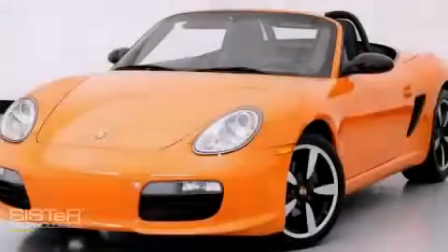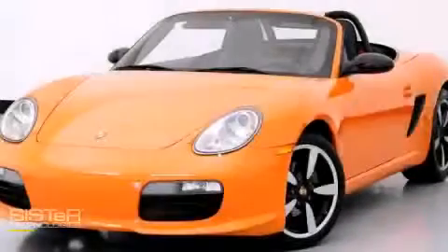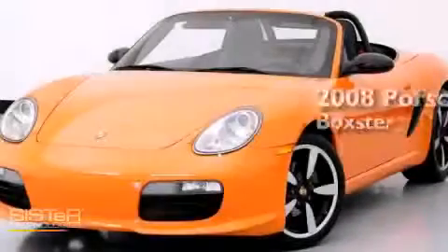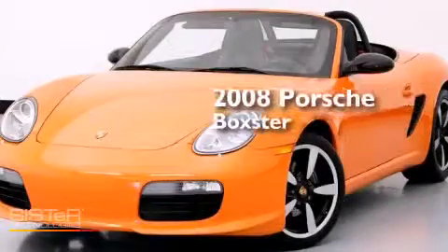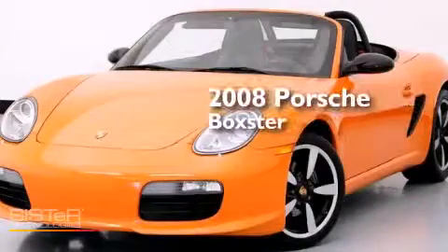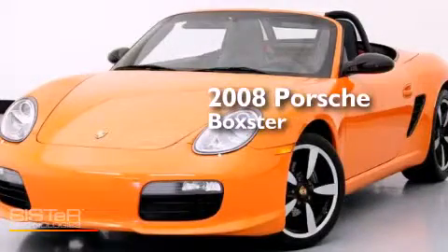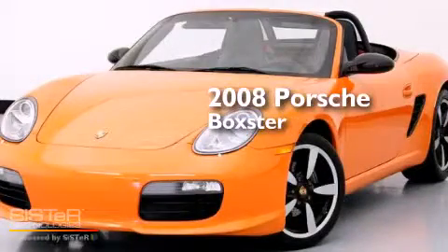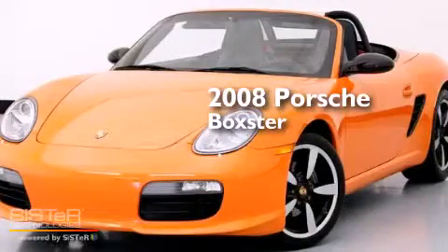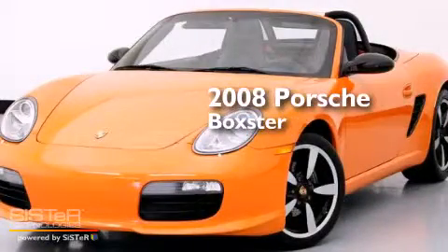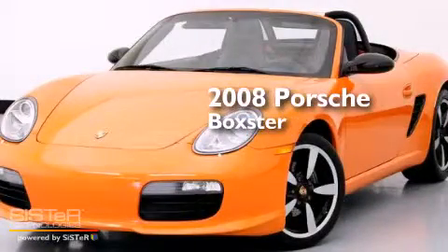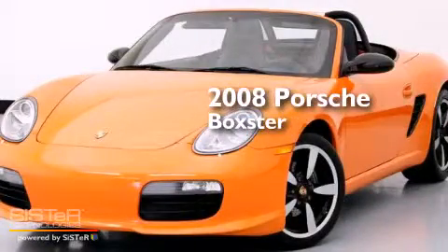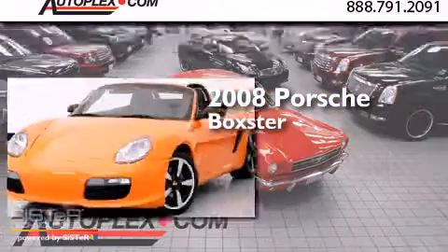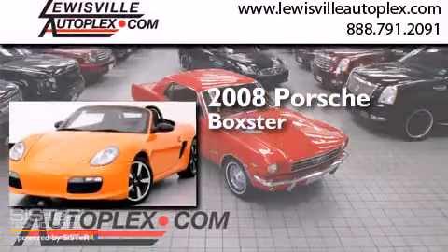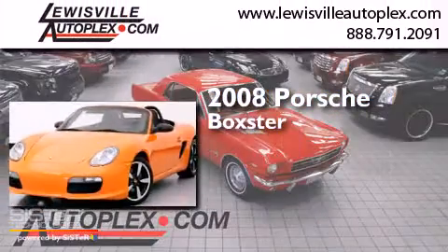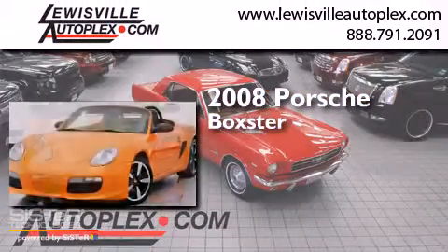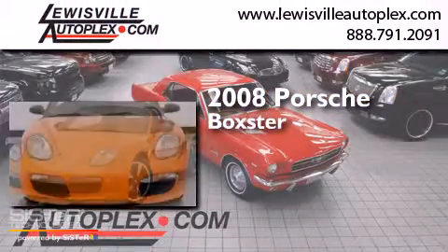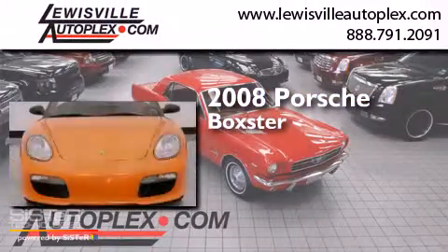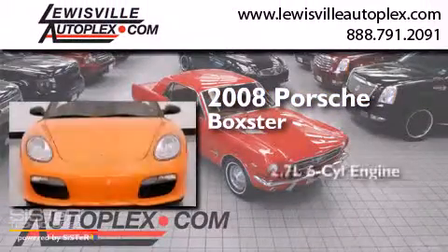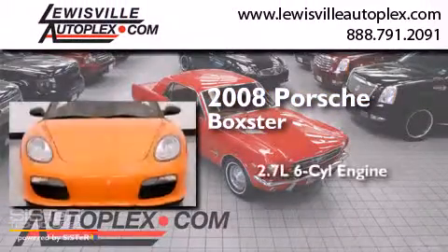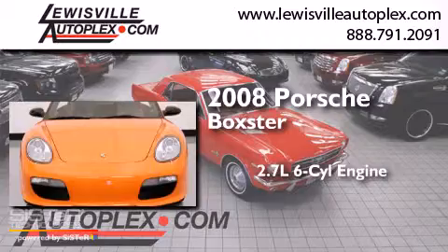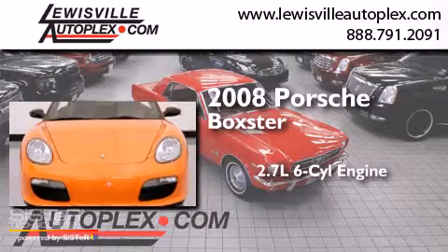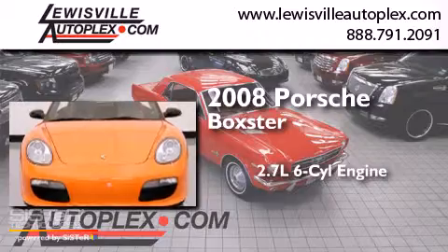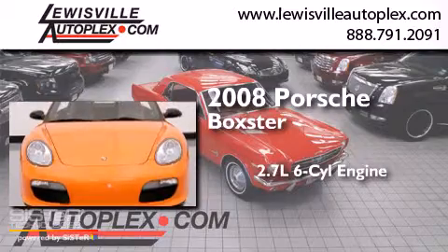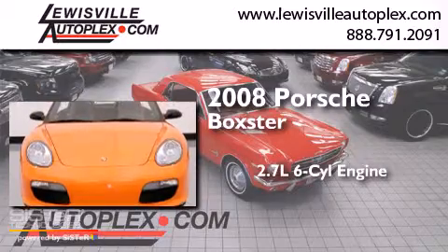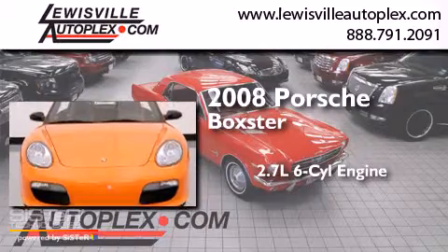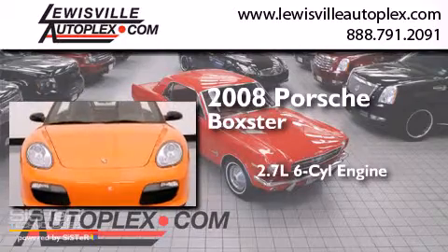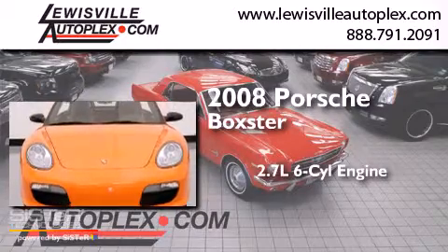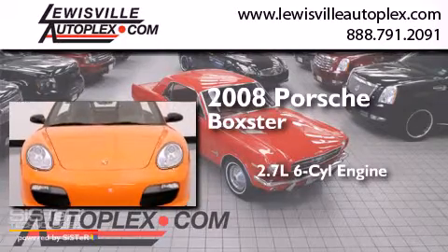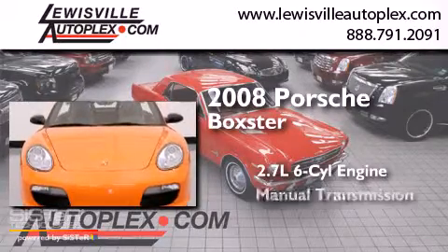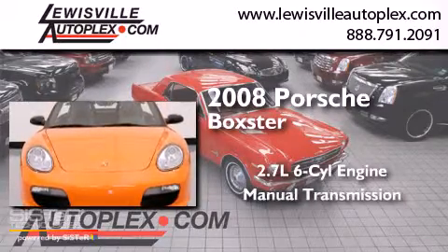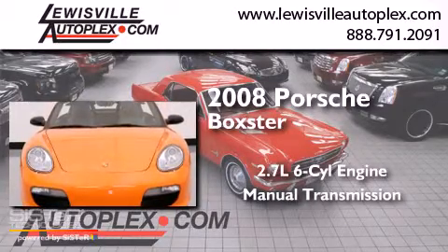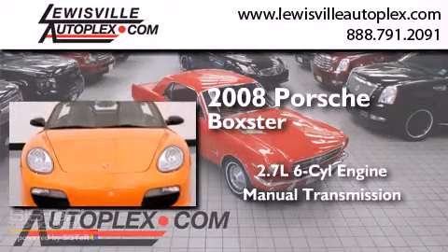This is a 2008 Porsche Boxster. It has a 2.7-liter six-cylinder engine and a manual transmission.